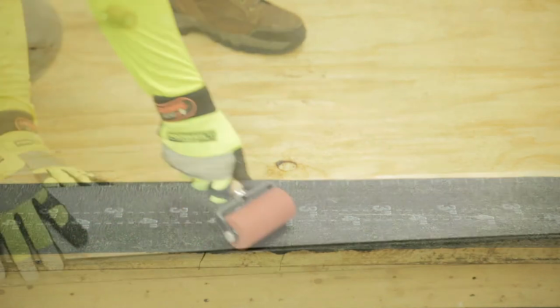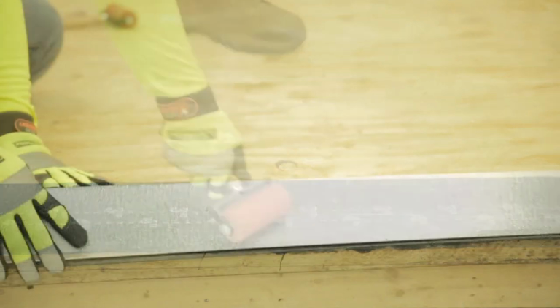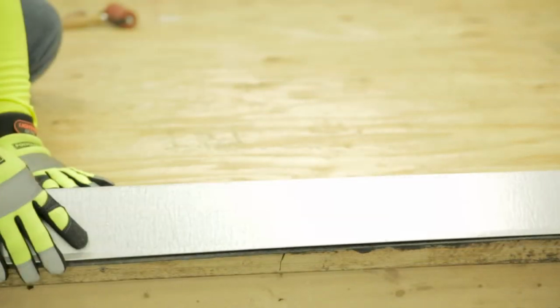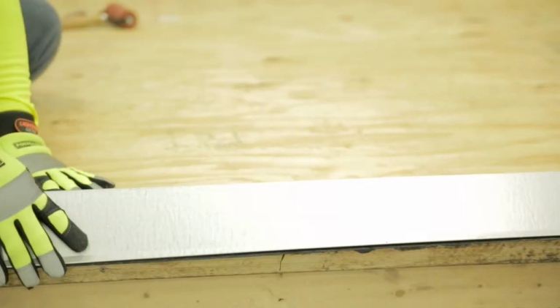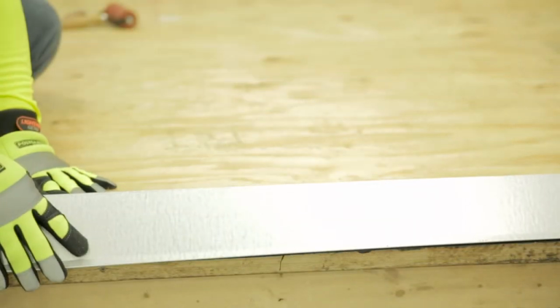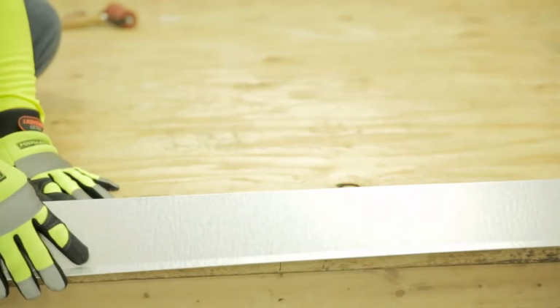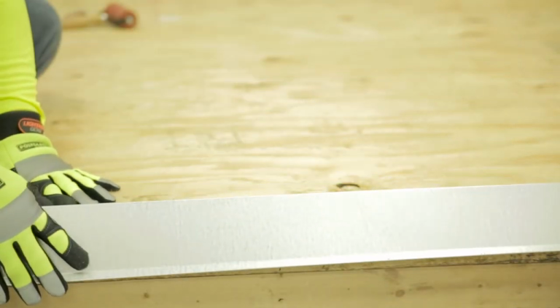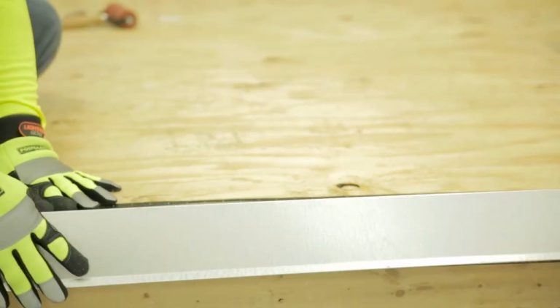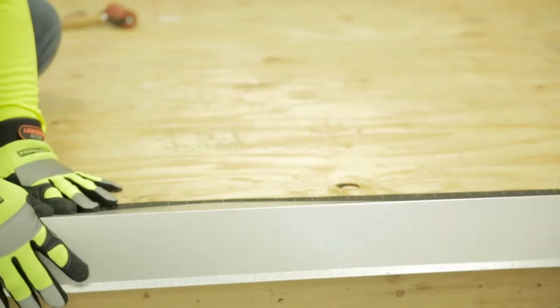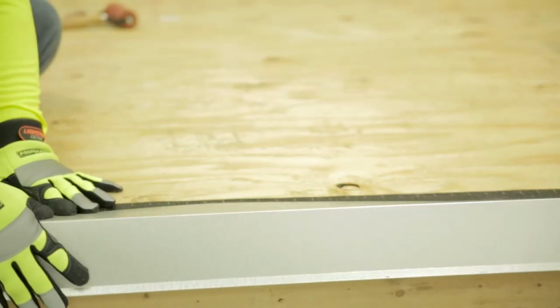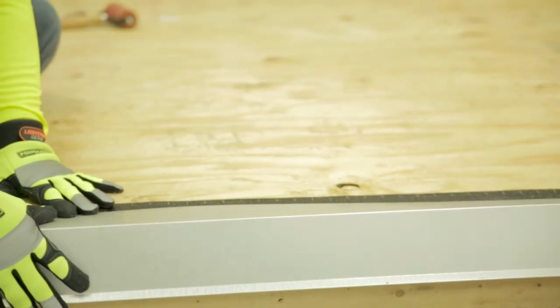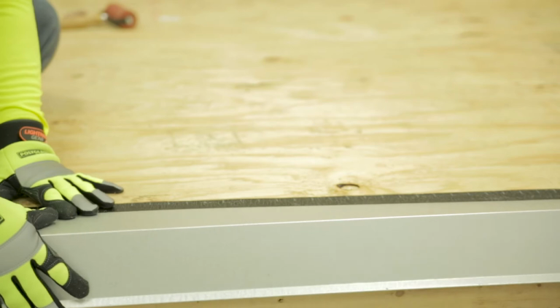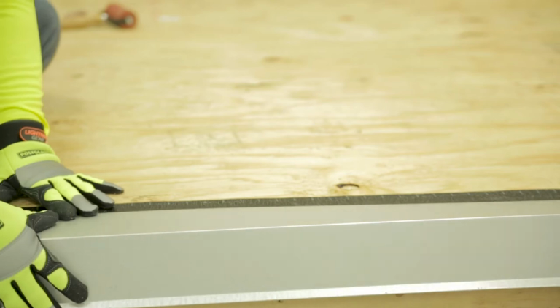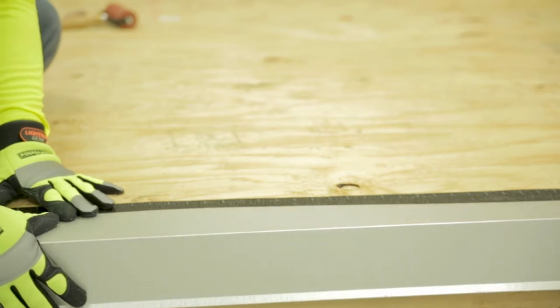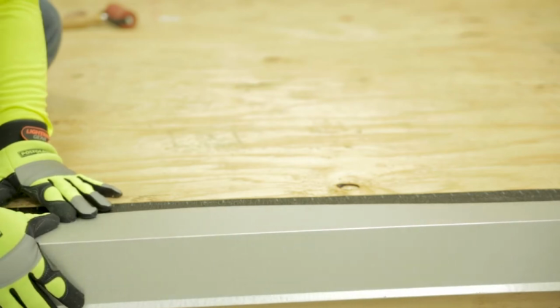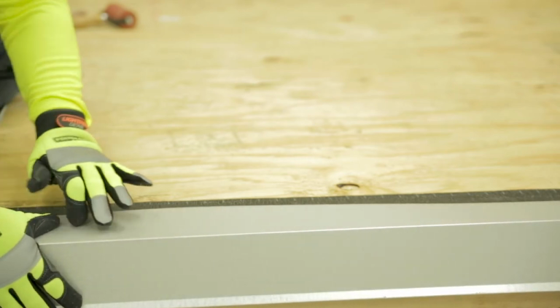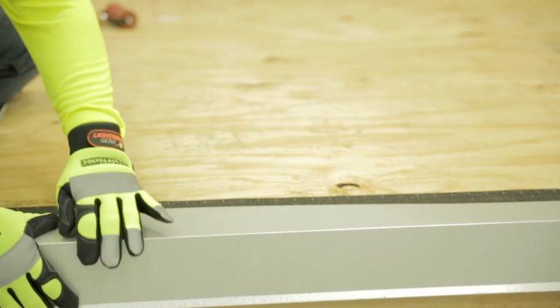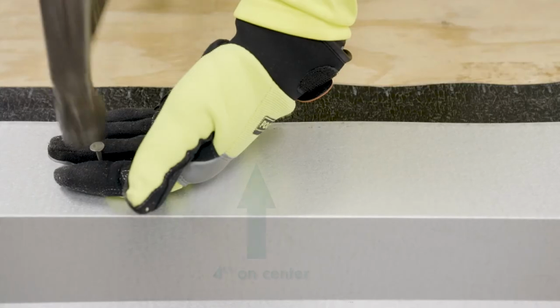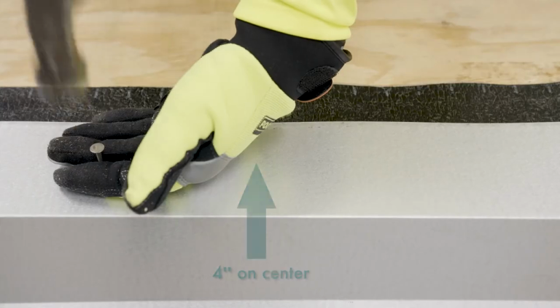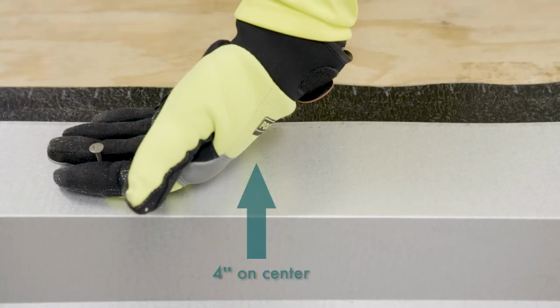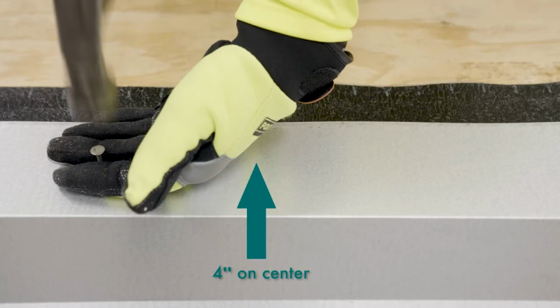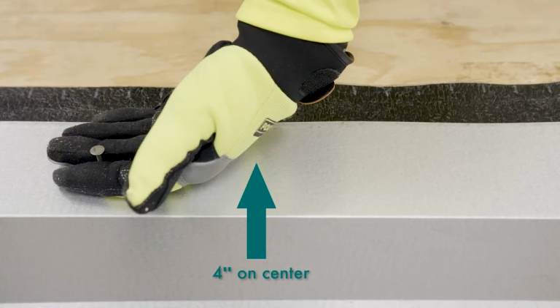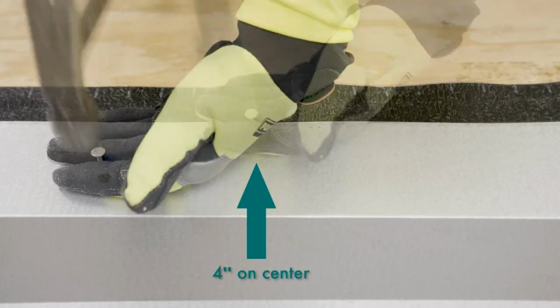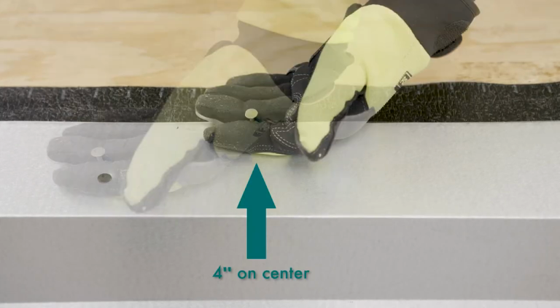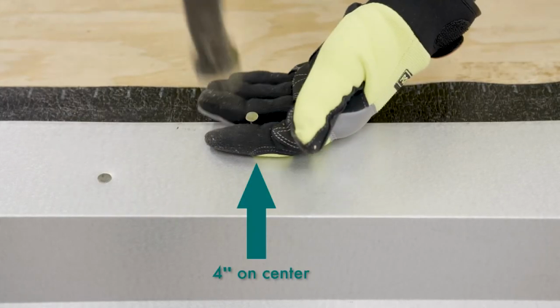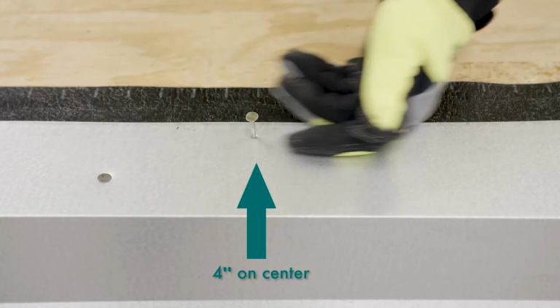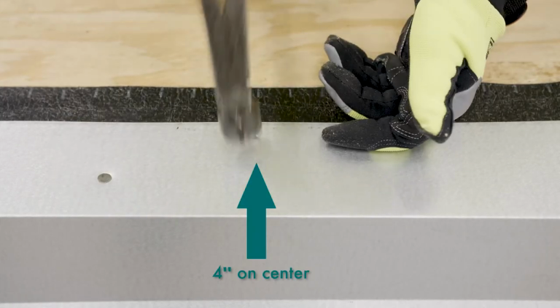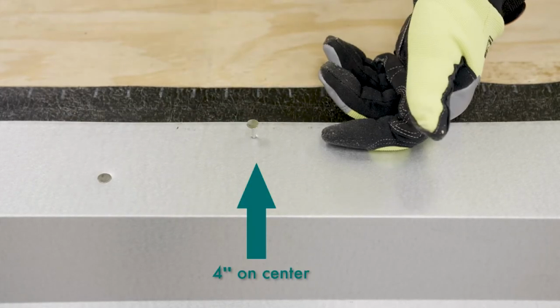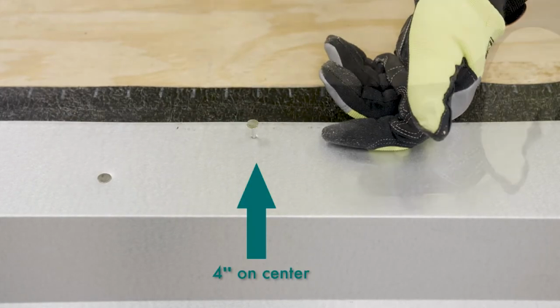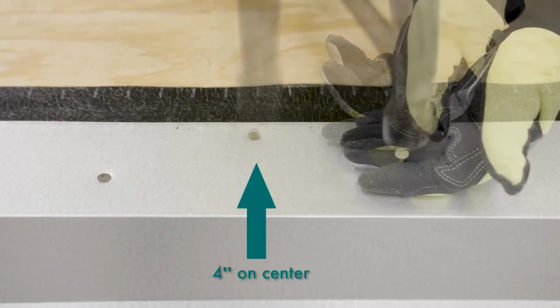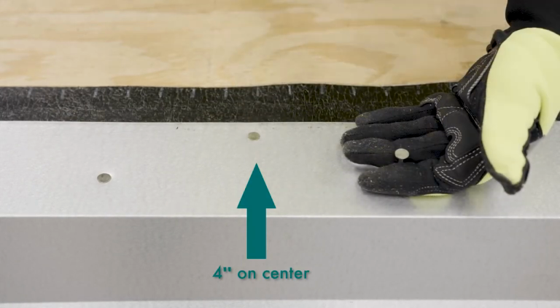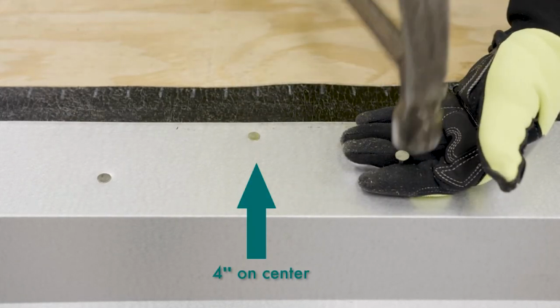Next, install the metal edge on top of the base layer and nail it at four inches on center in a staggered pattern.